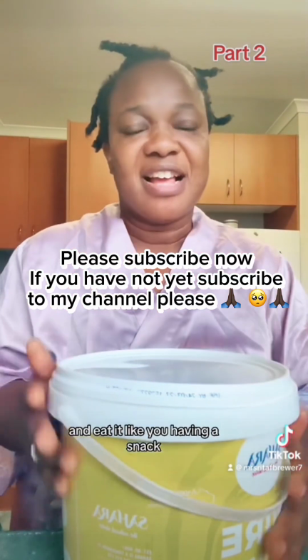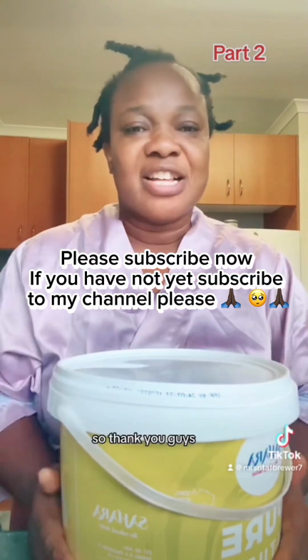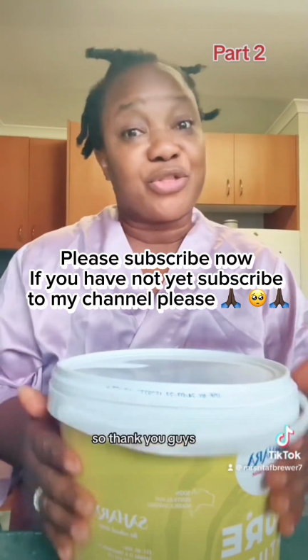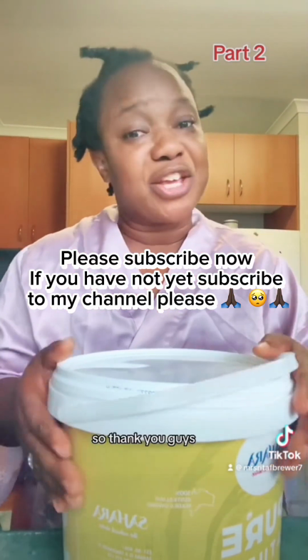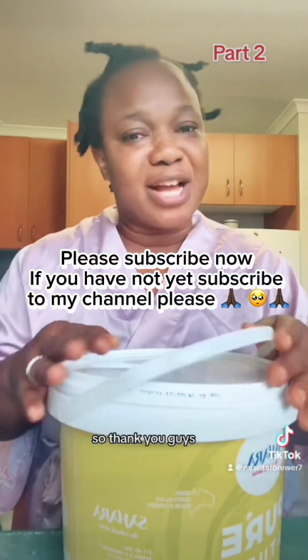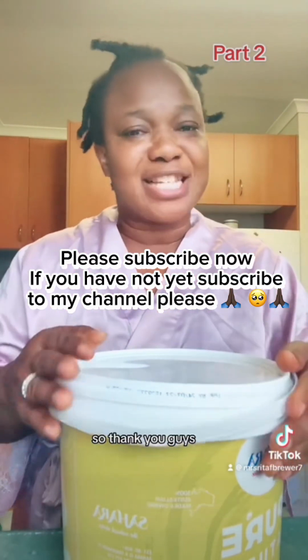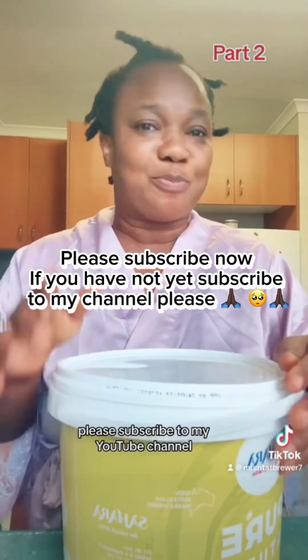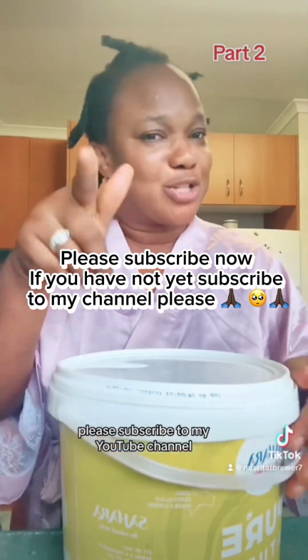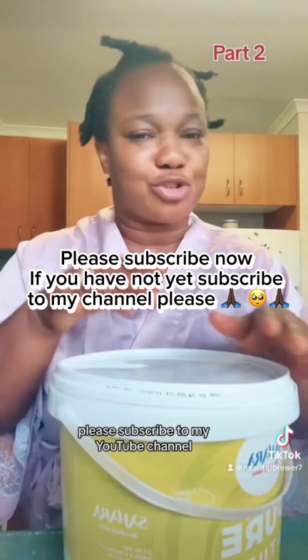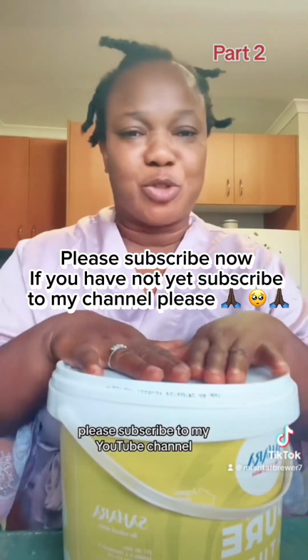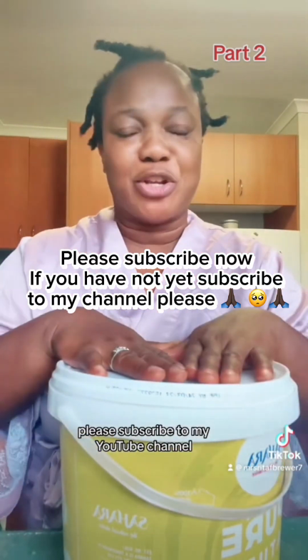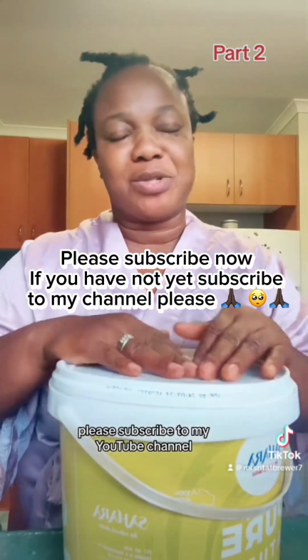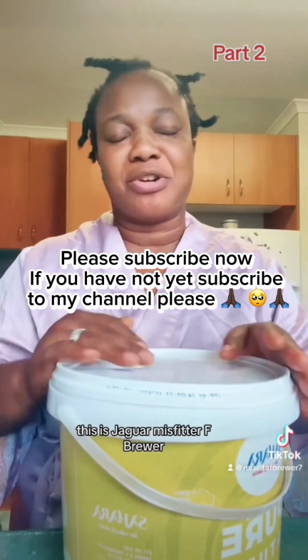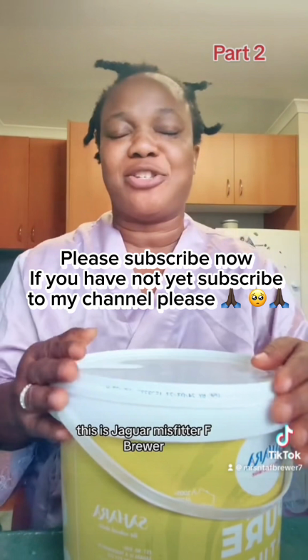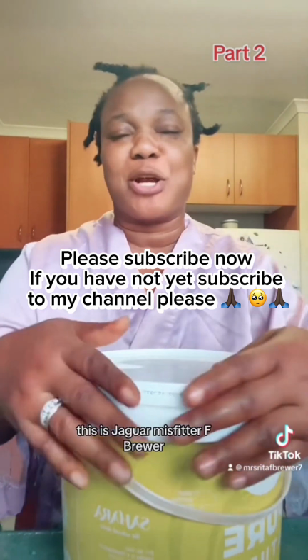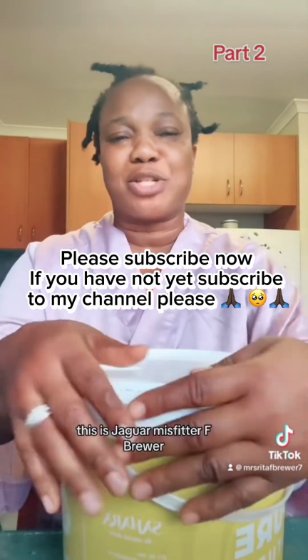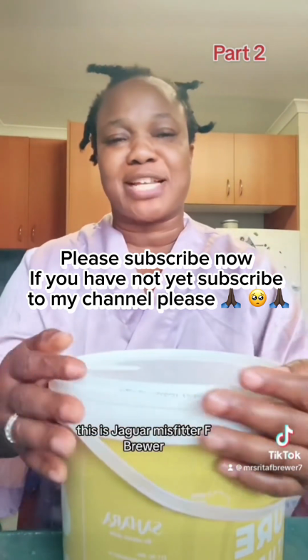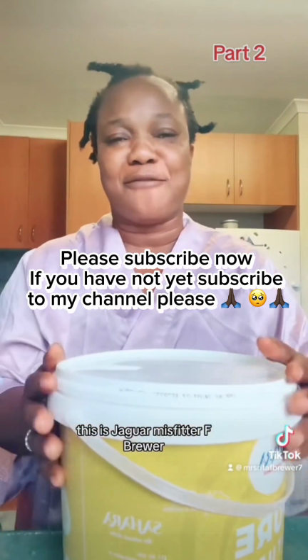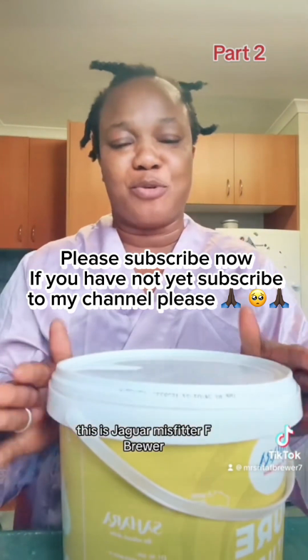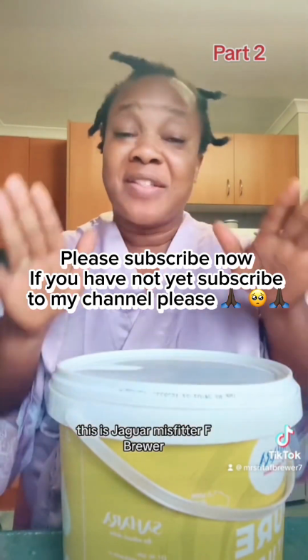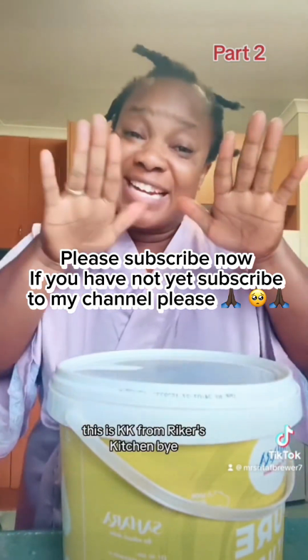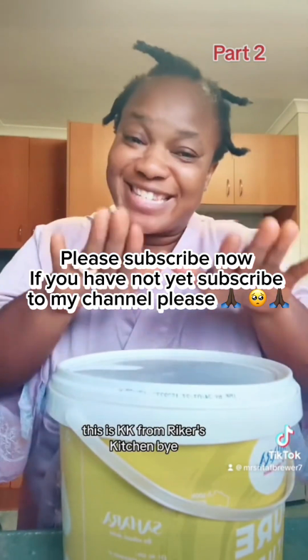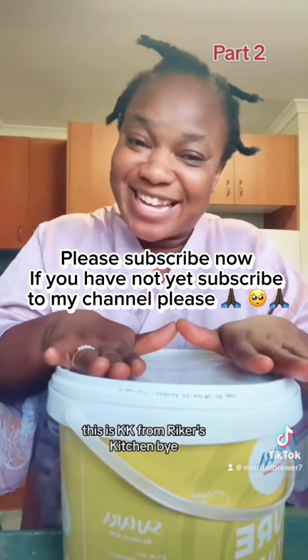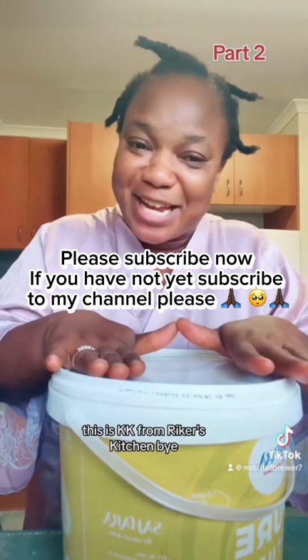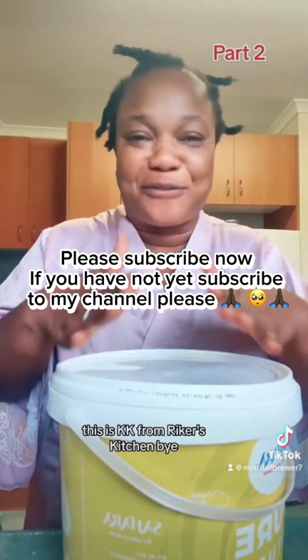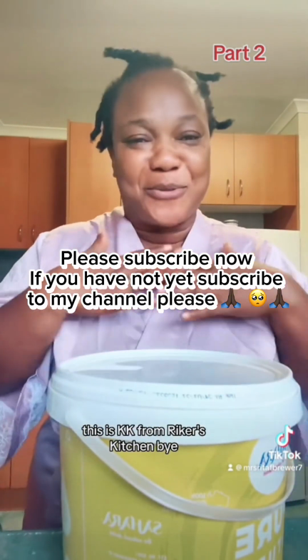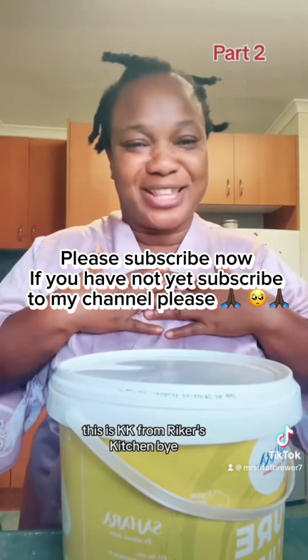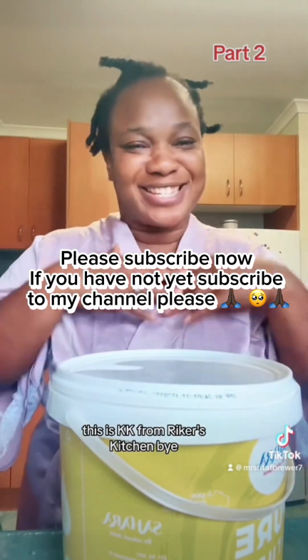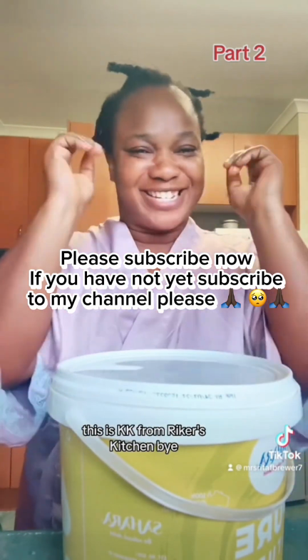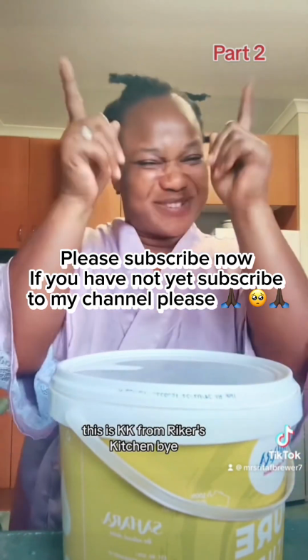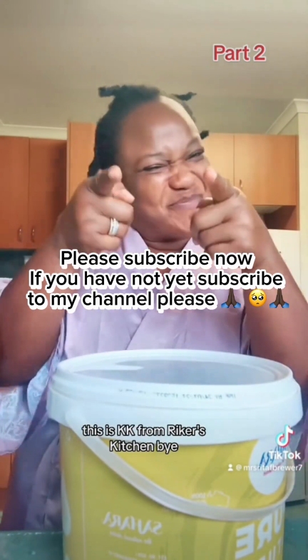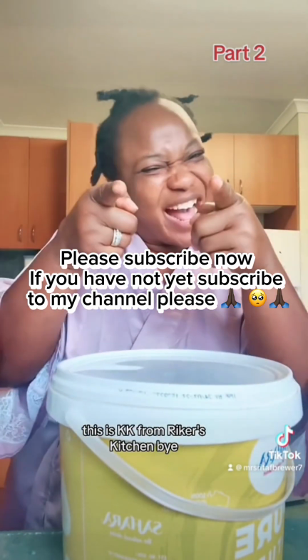So thank you guys. Please subscribe to my YouTube channel. This is your girl Miss Rita F. Brewer. This is Kenke from Rita's Kitchen. Bye!